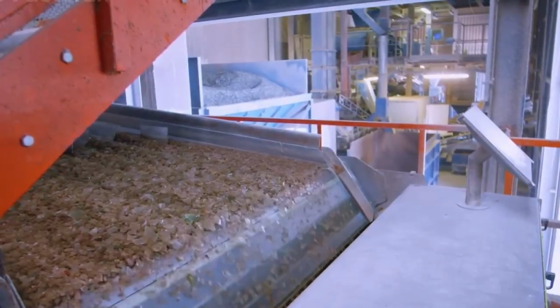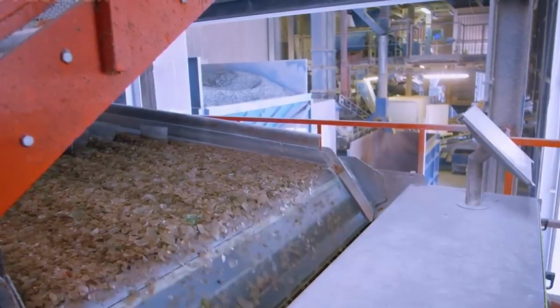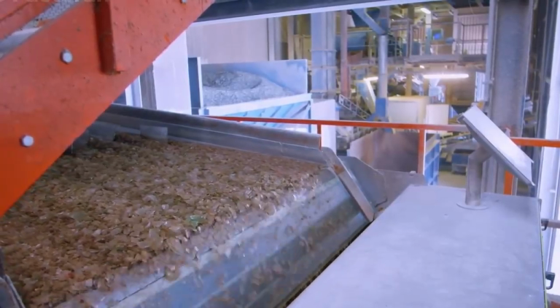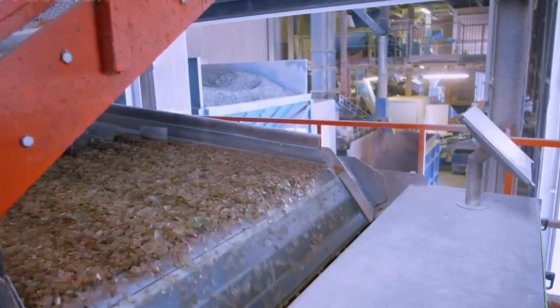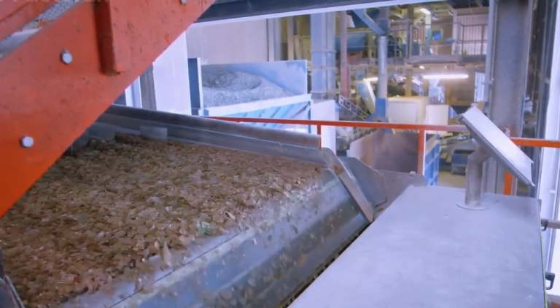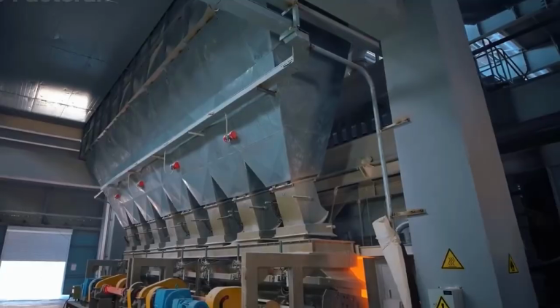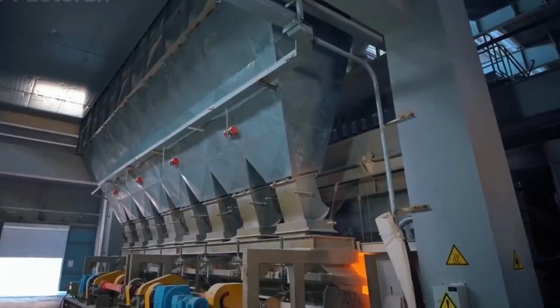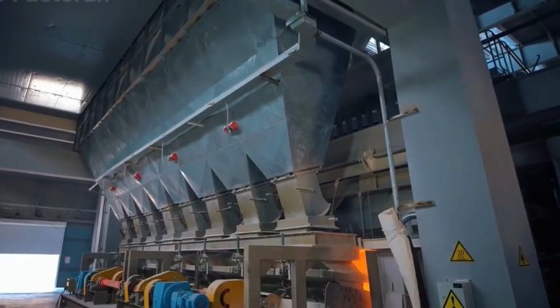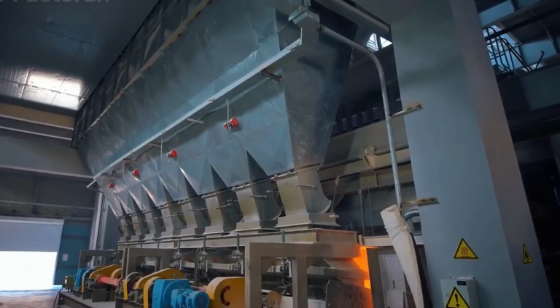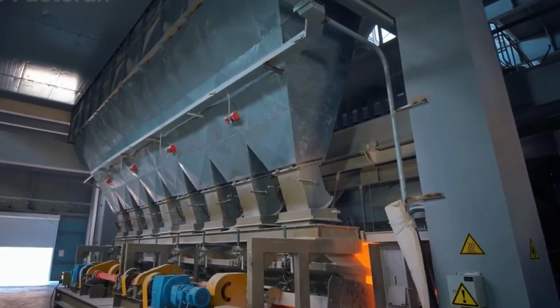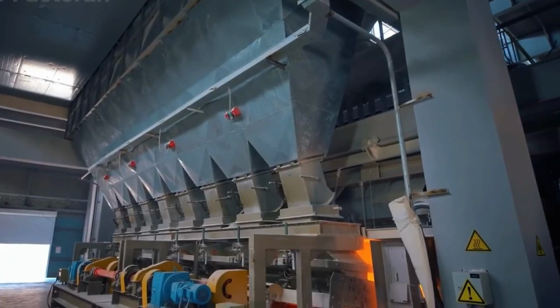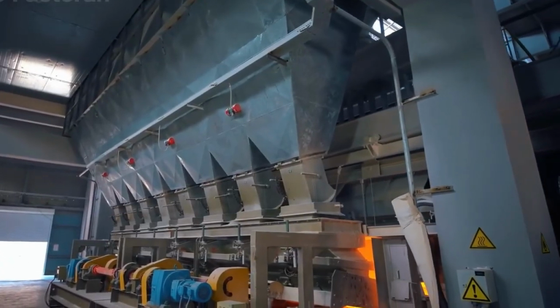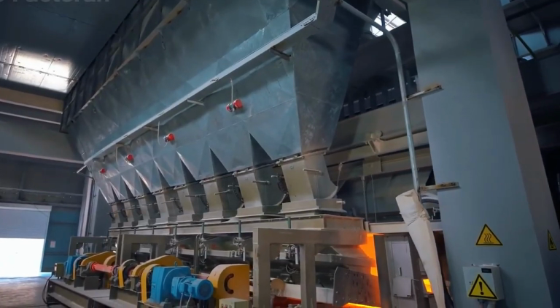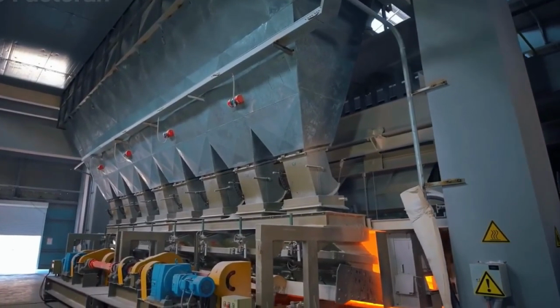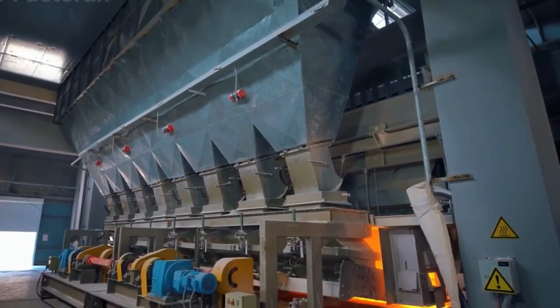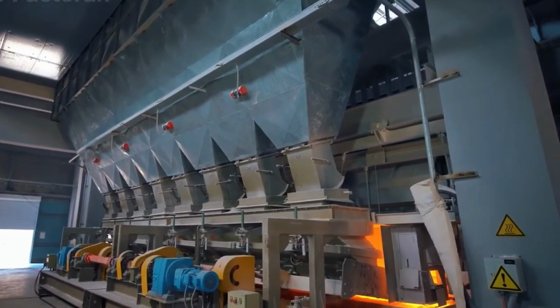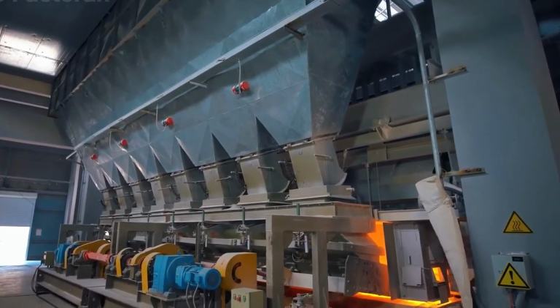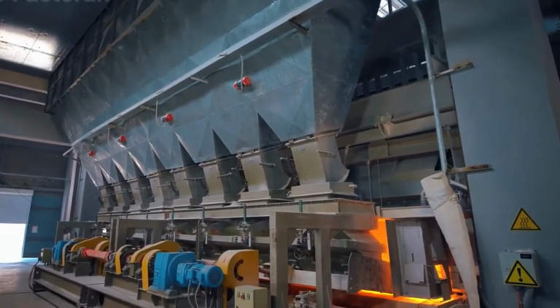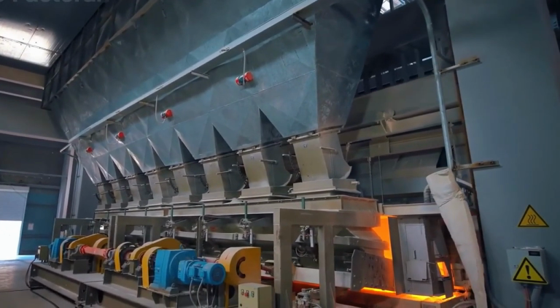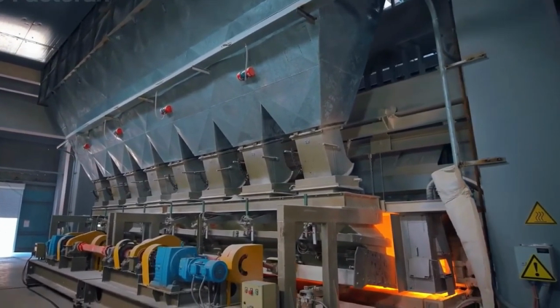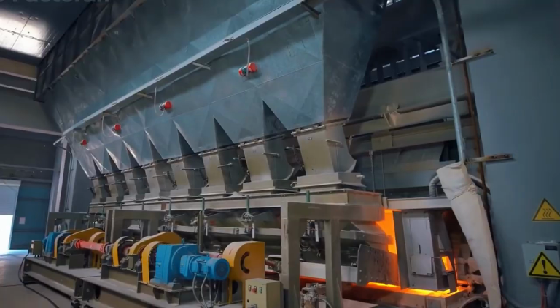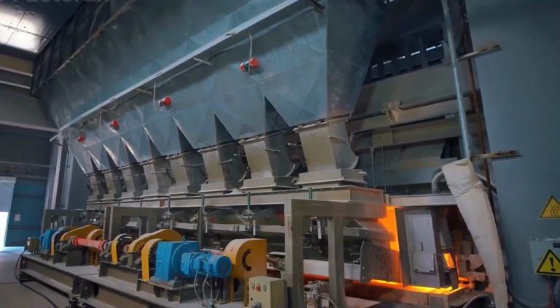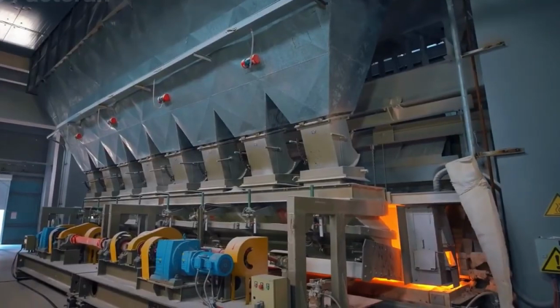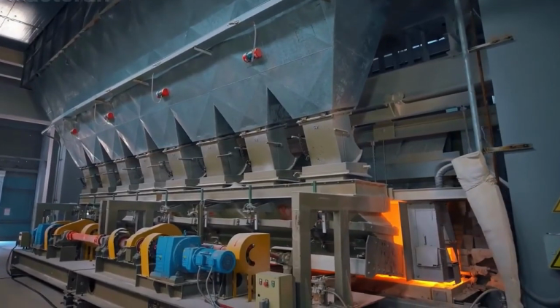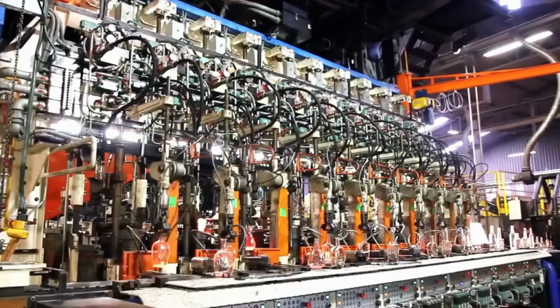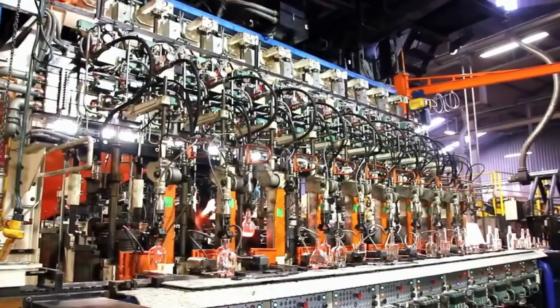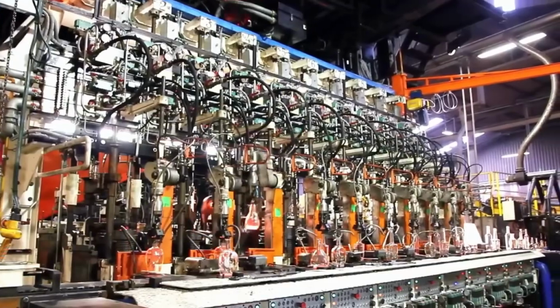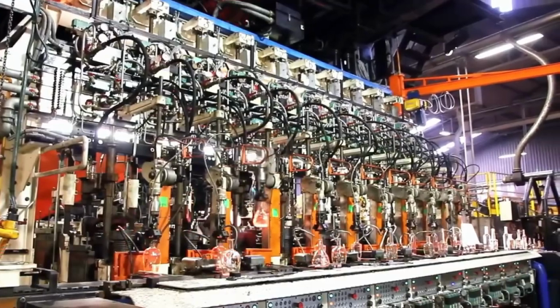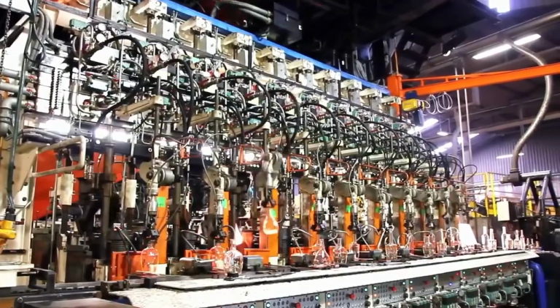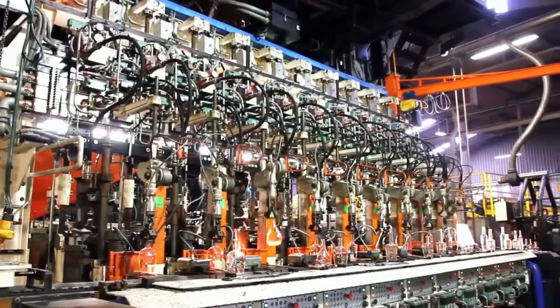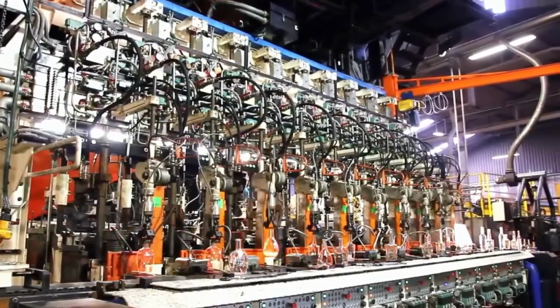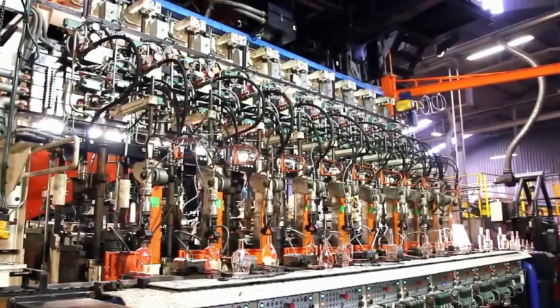Unlike plastic, it never loses its quality, no matter how many times it's recycled.